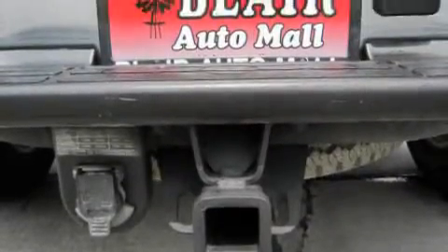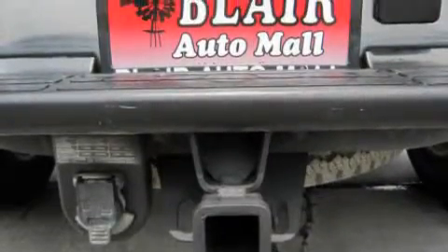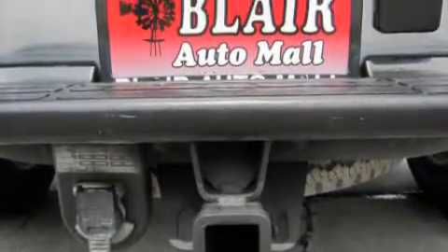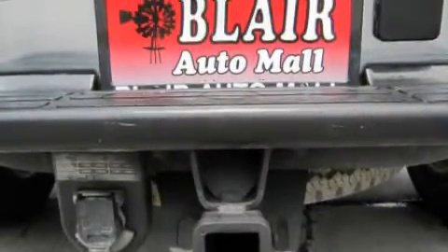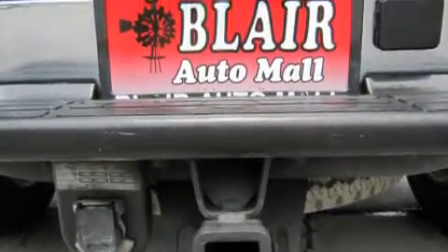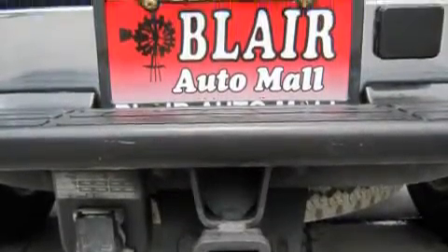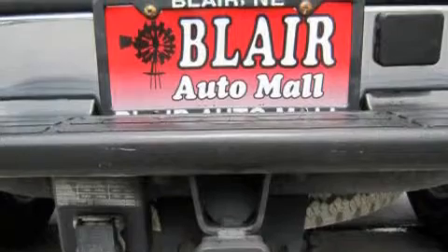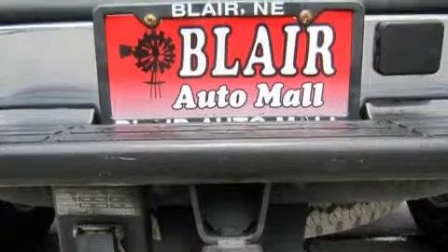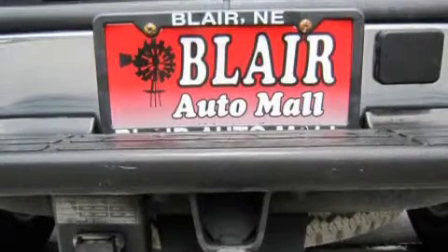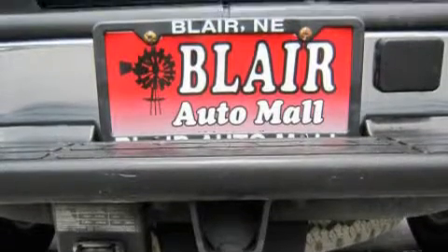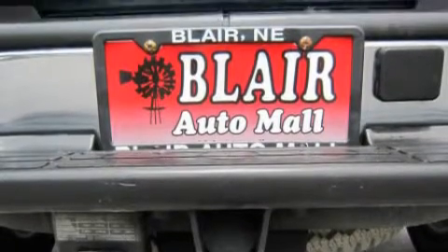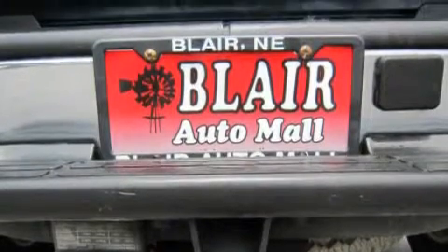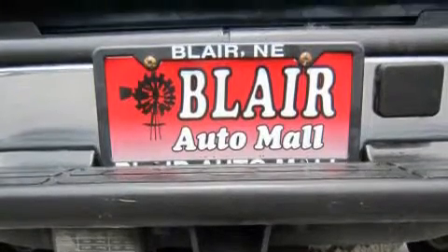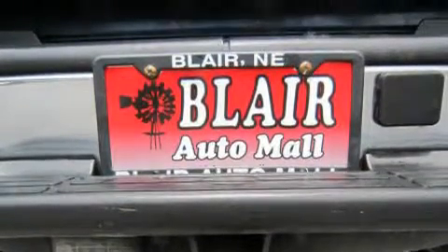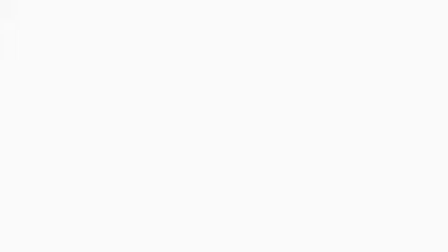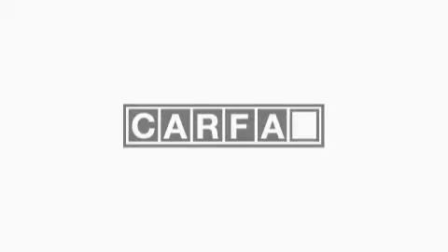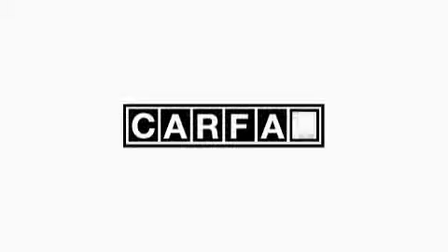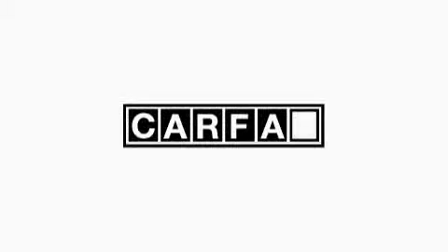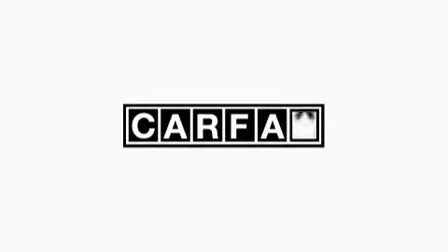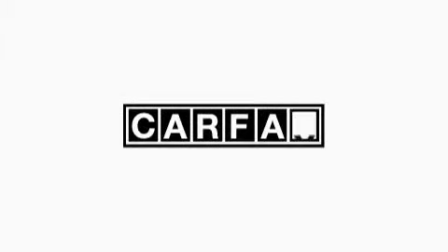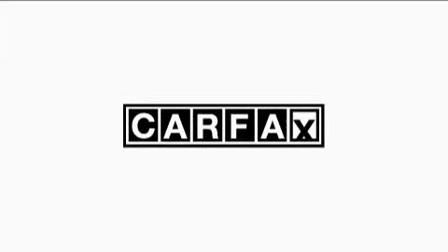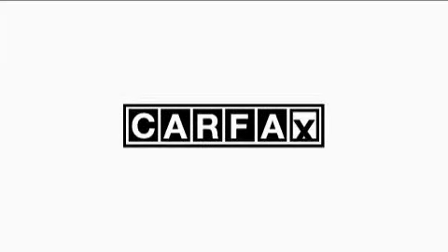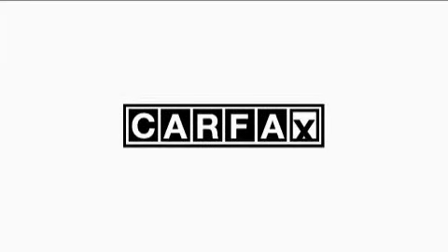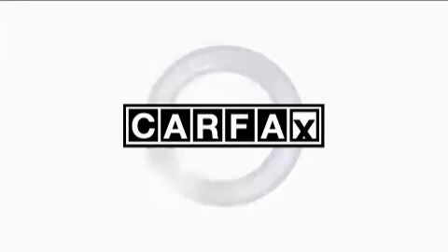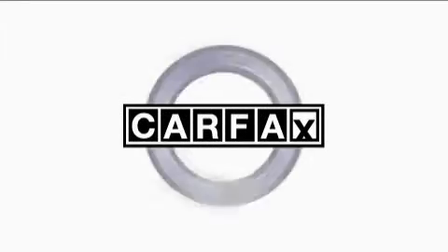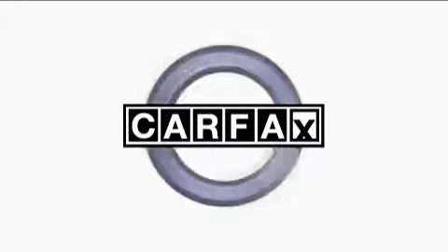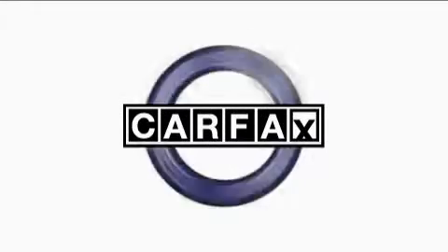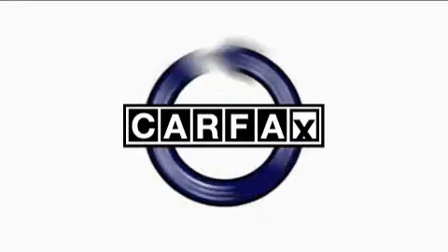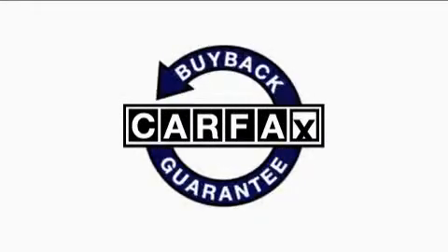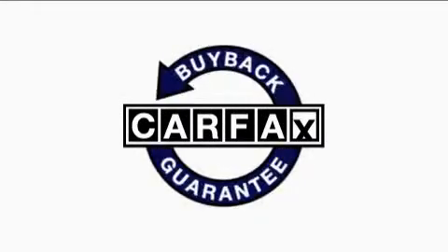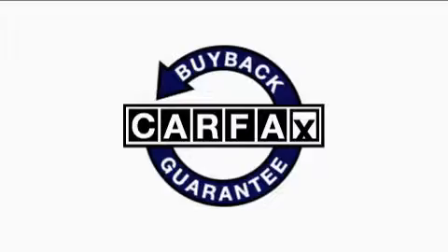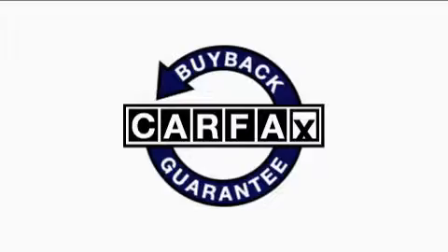This vehicle's stylish design always looks great, not to mention that this Chevrolet qualifies for the Carfax buyback guarantee.